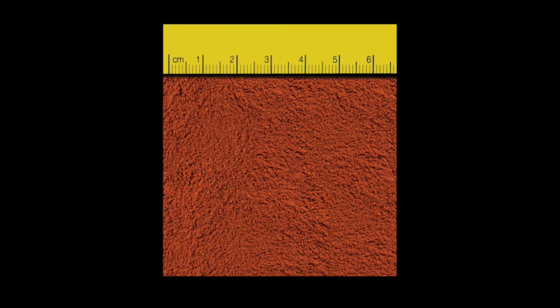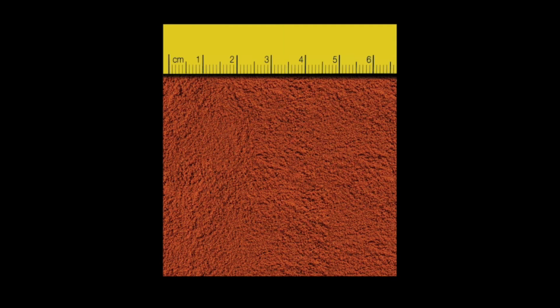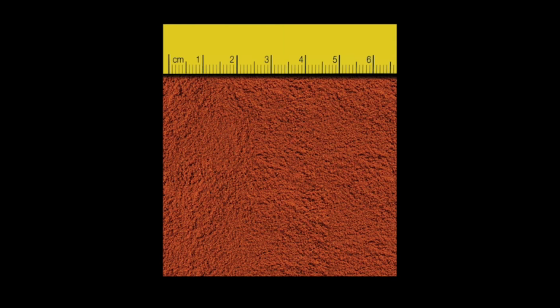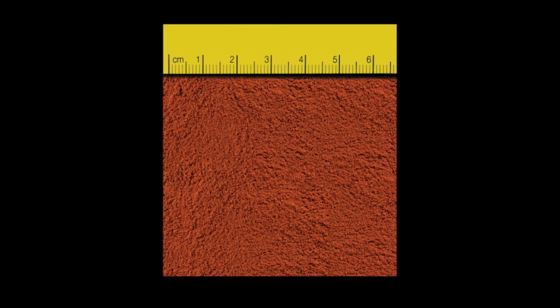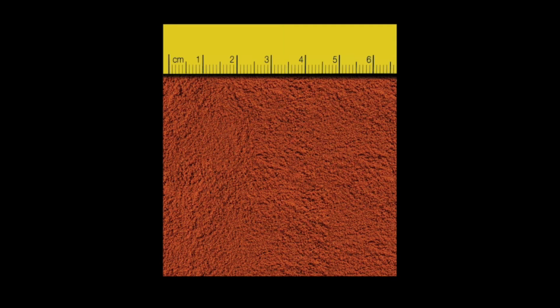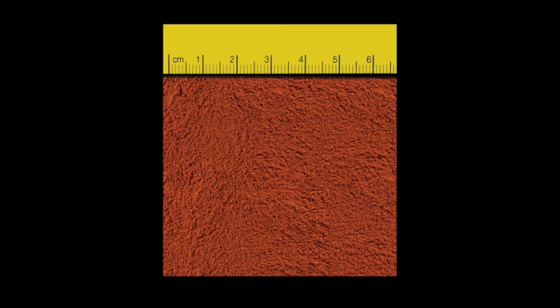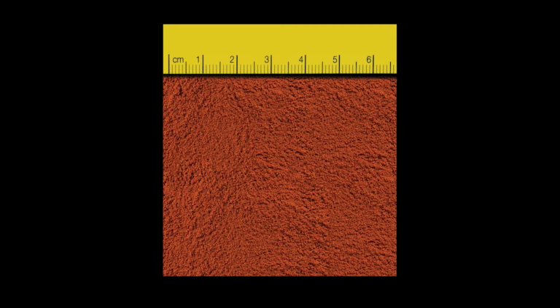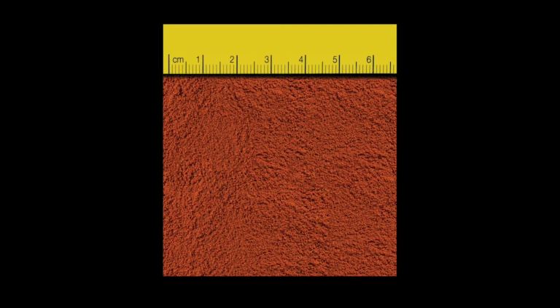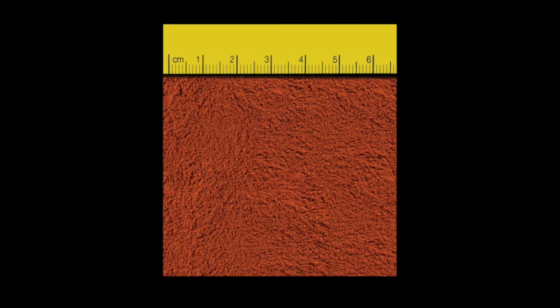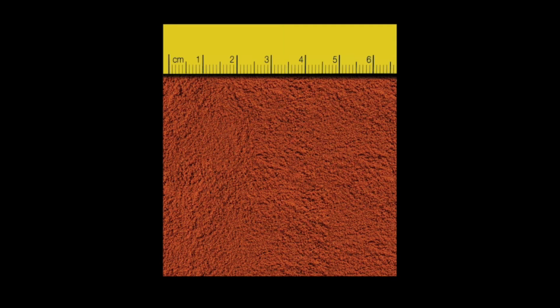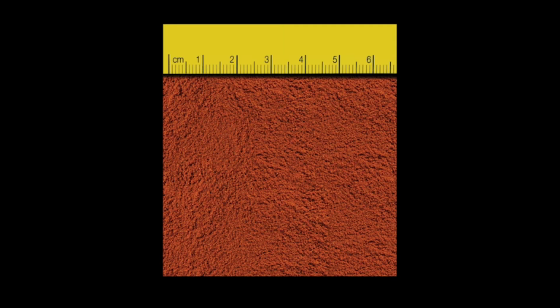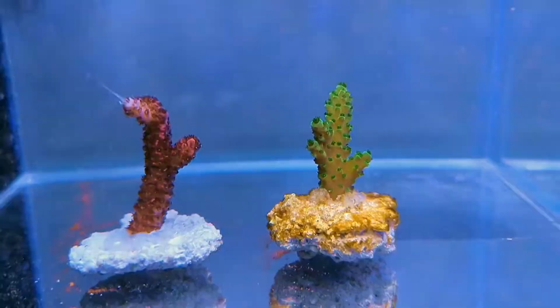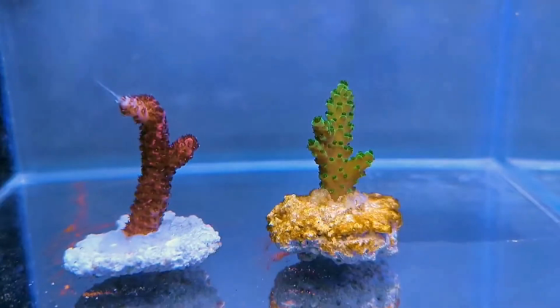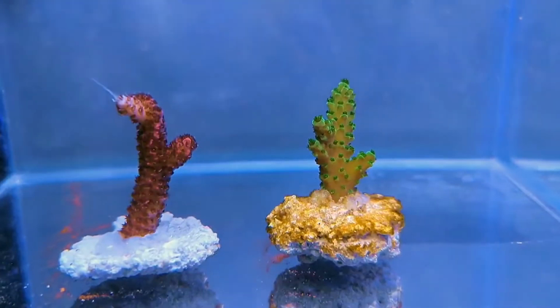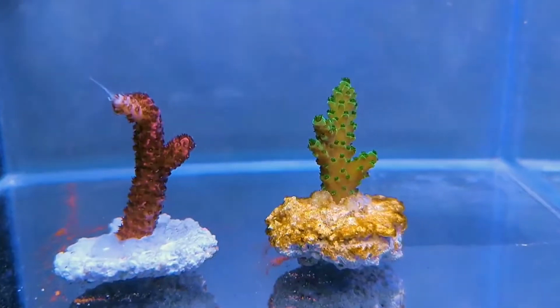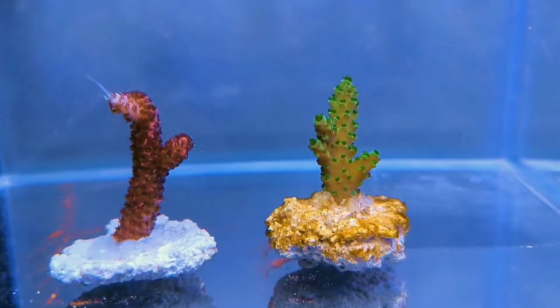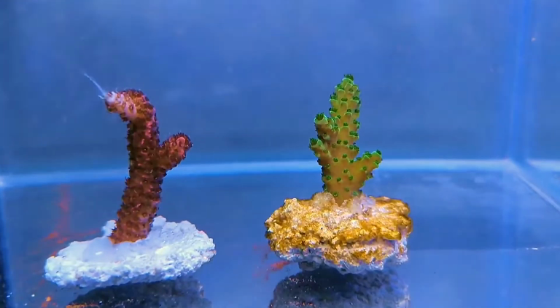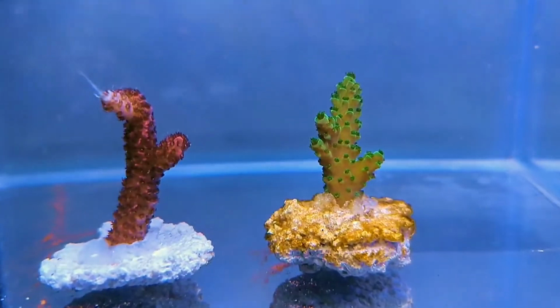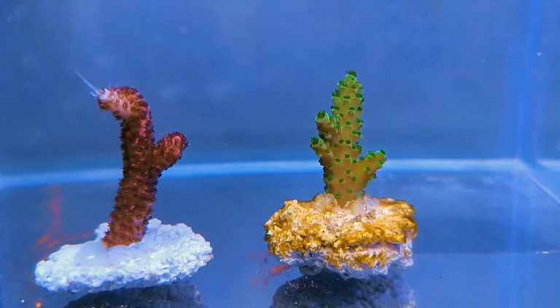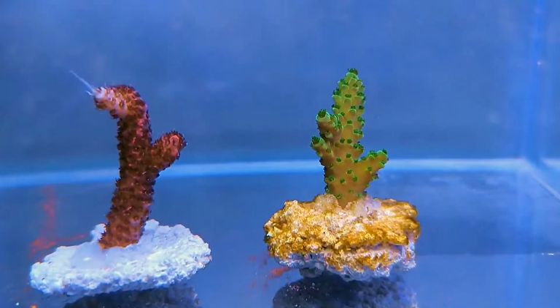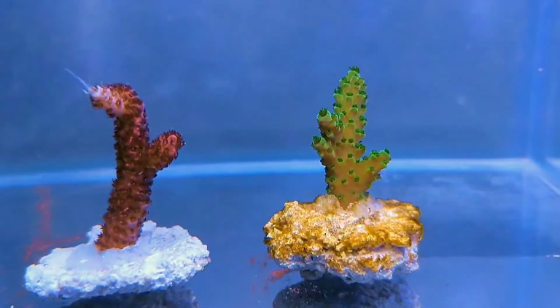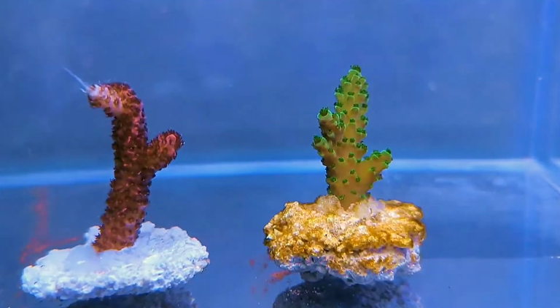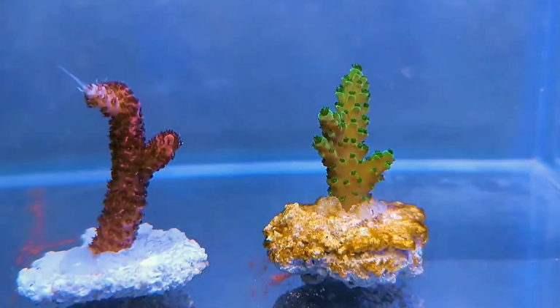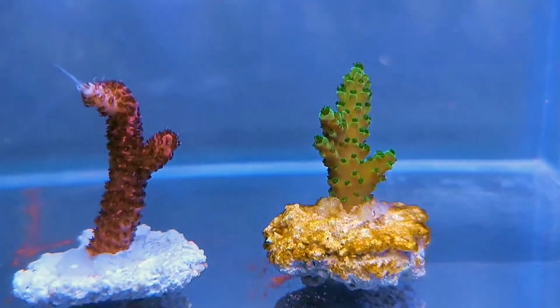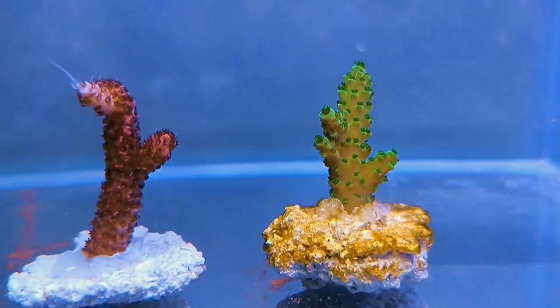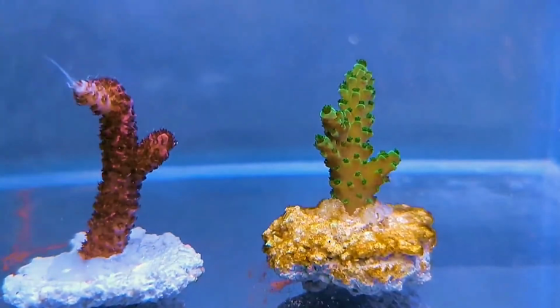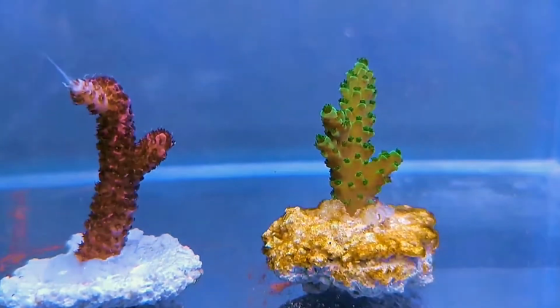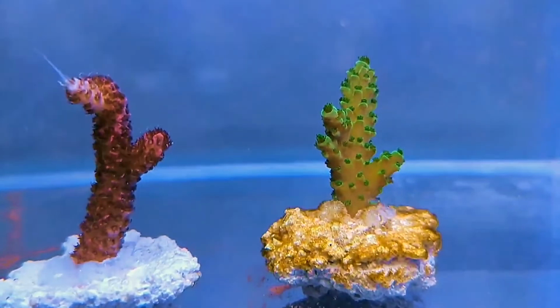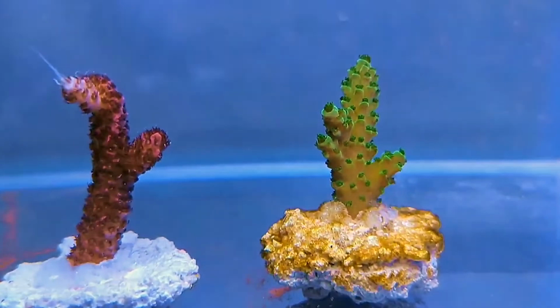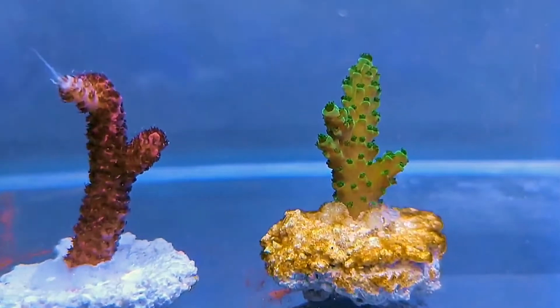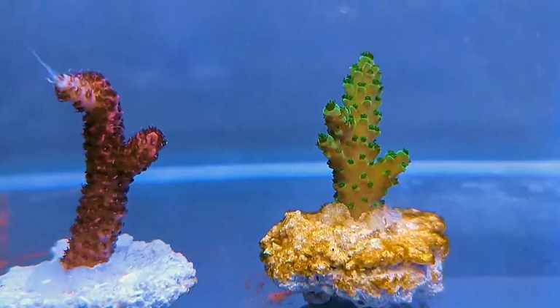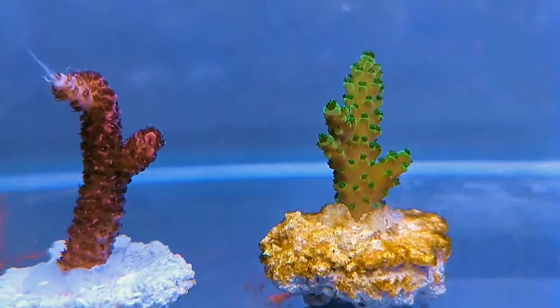One thing acro keepers always want to know is: will this feed my acropora? As you can see here — yes.